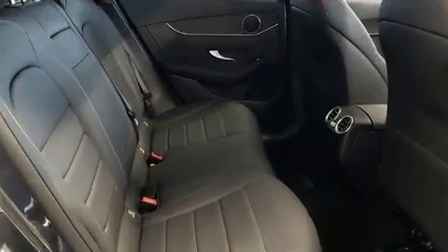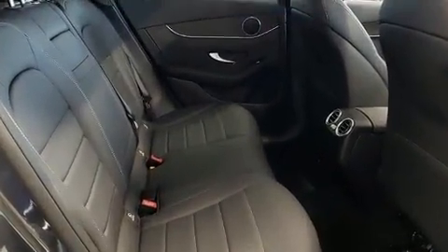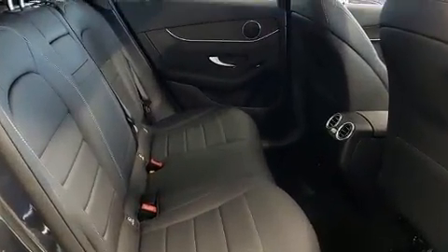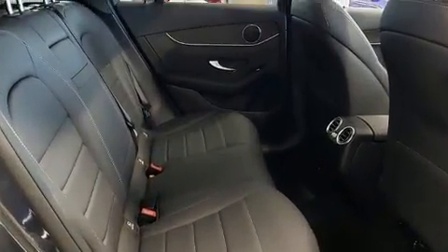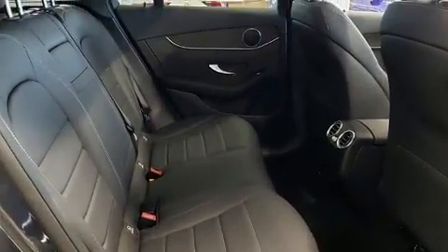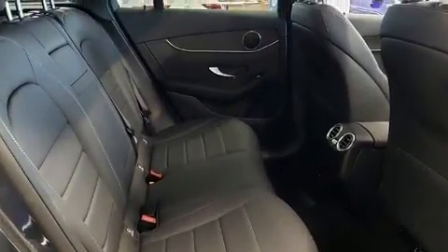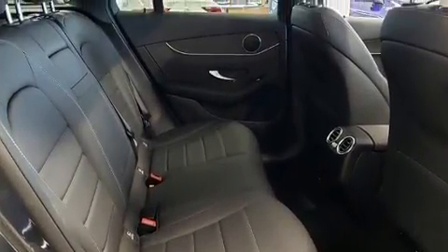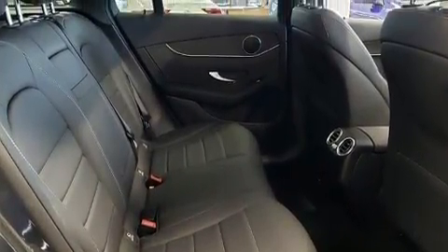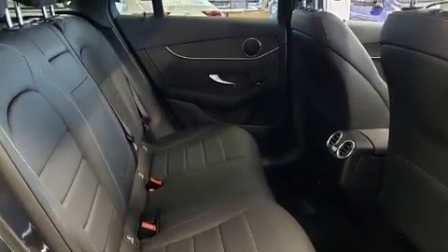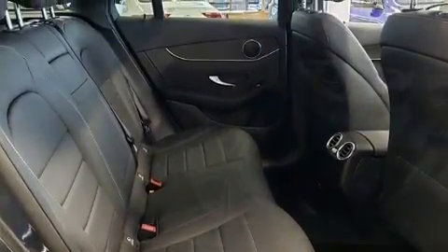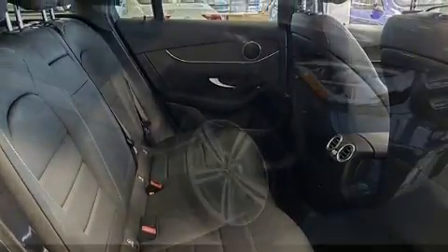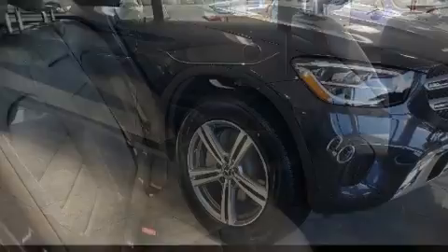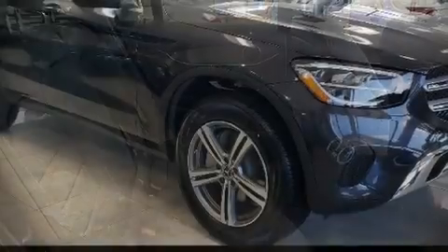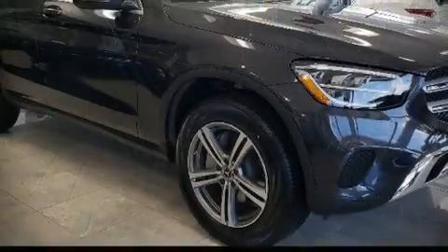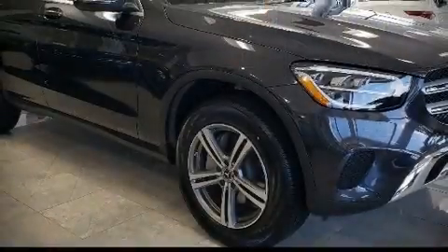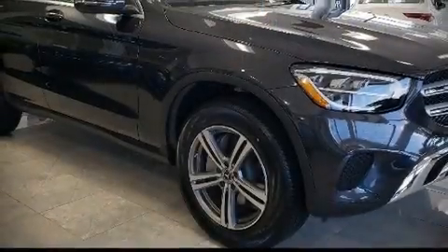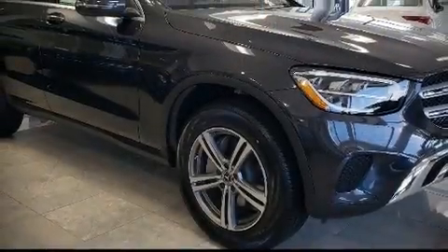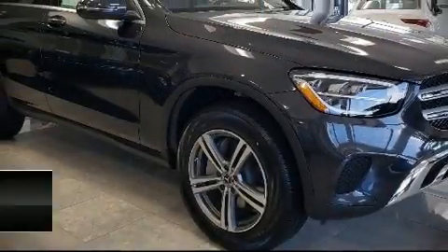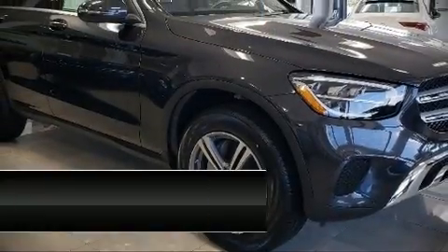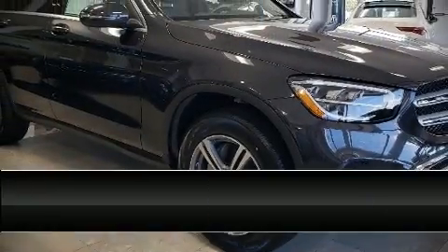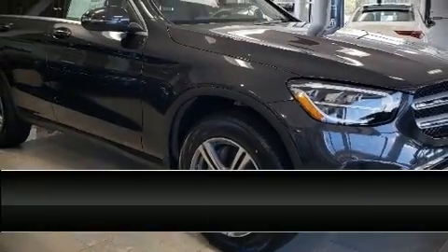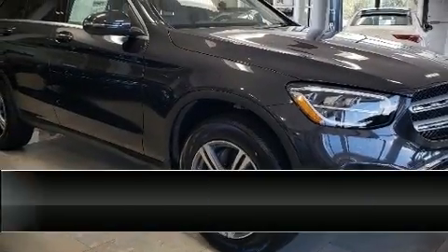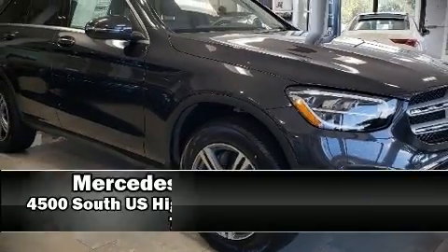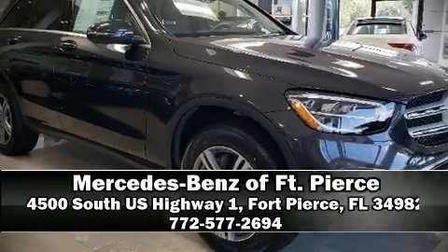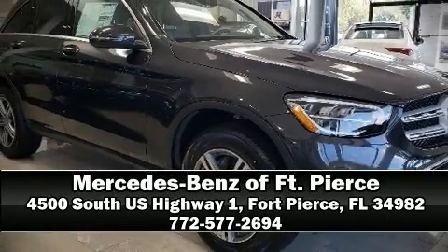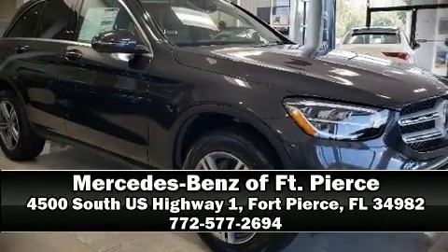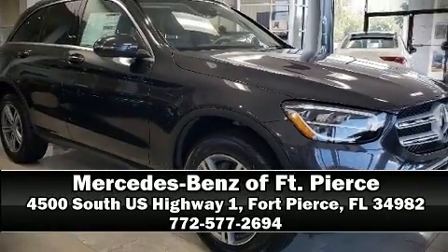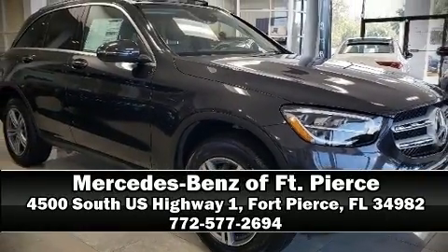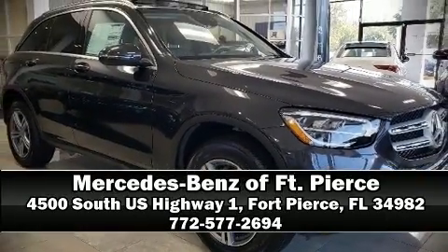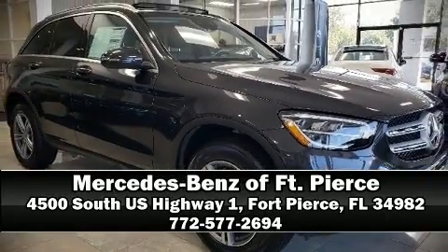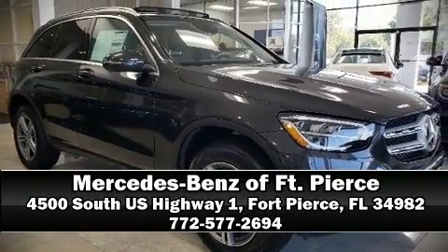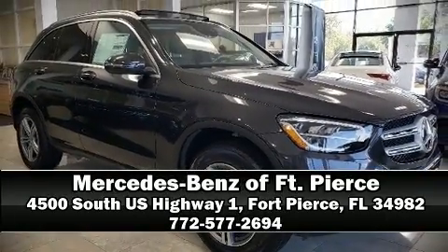For added security, dynamic stability control supplements the drivetrain. We have a skilled and knowledgeable sales staff with many years of experience satisfying our customers' needs. Stop in and take a test drive.